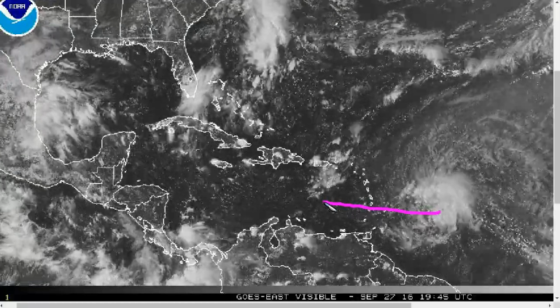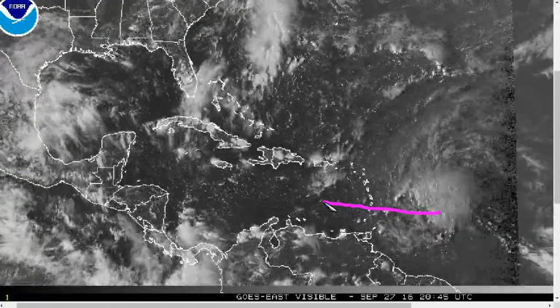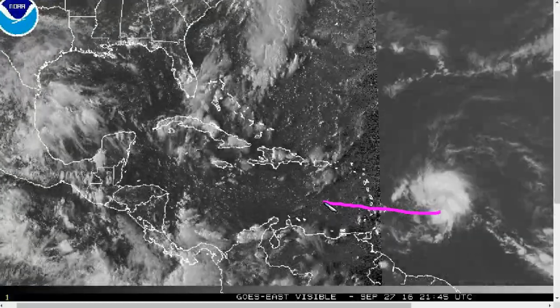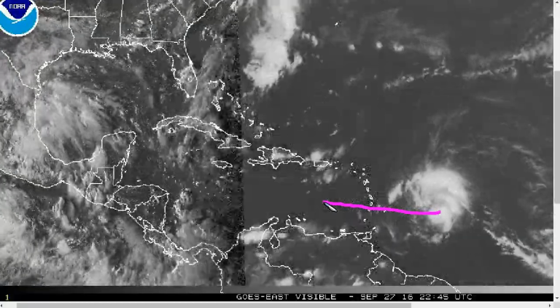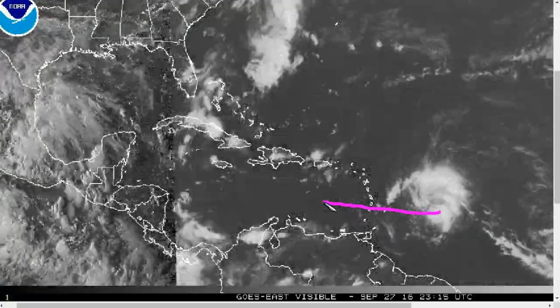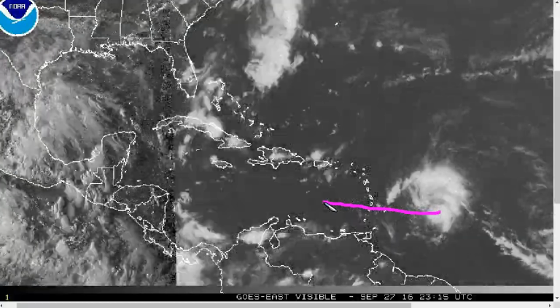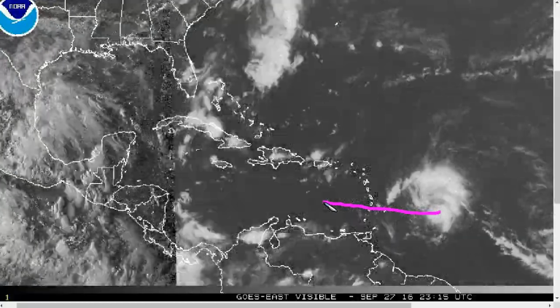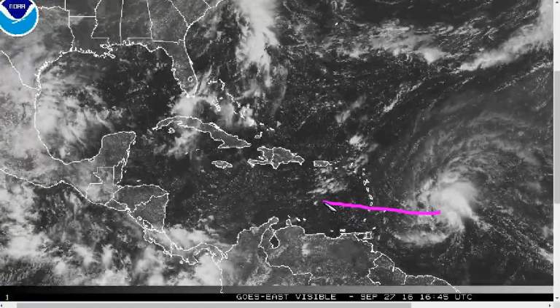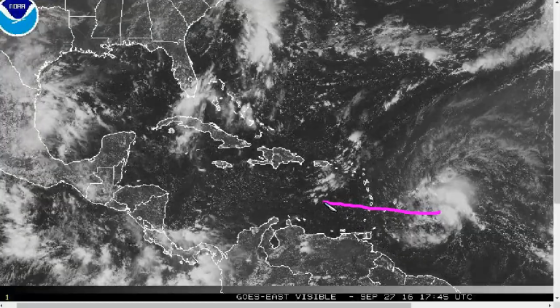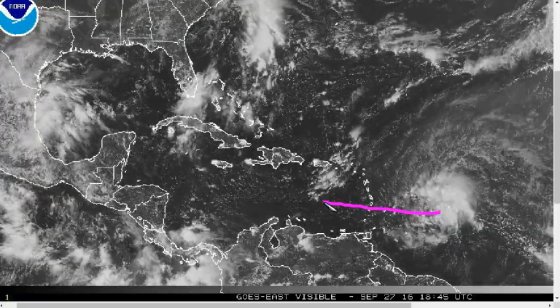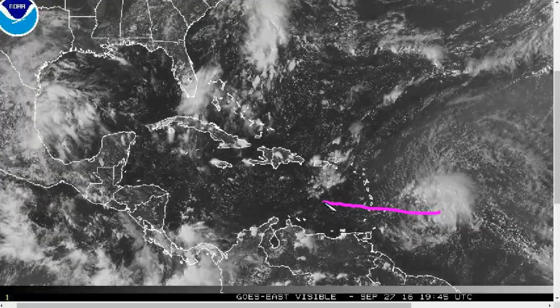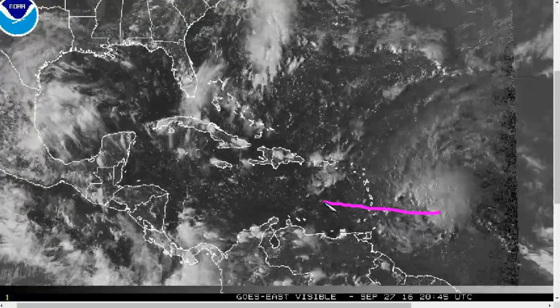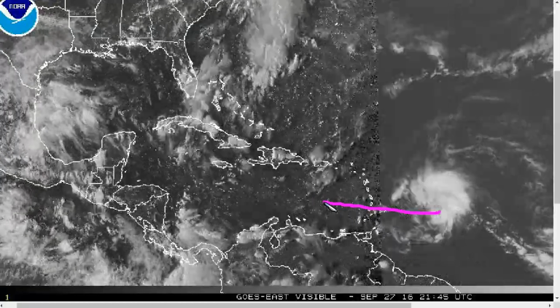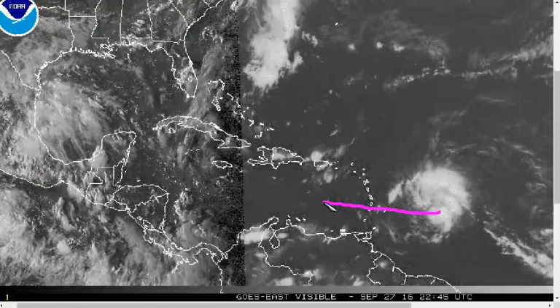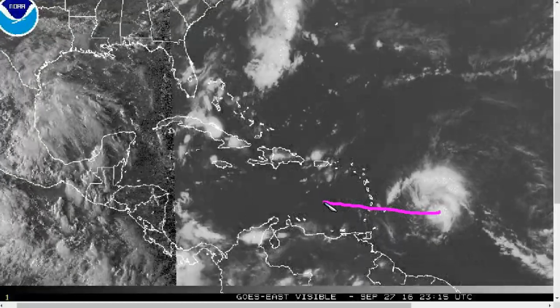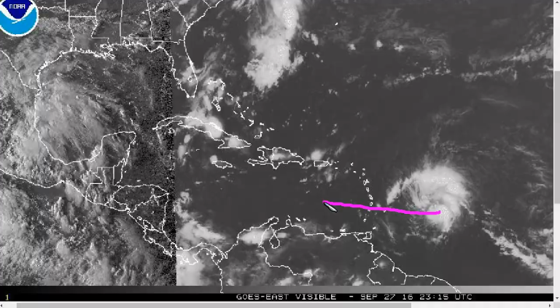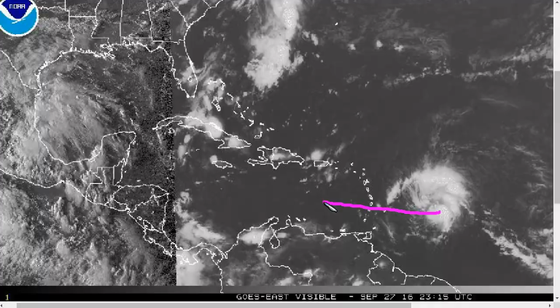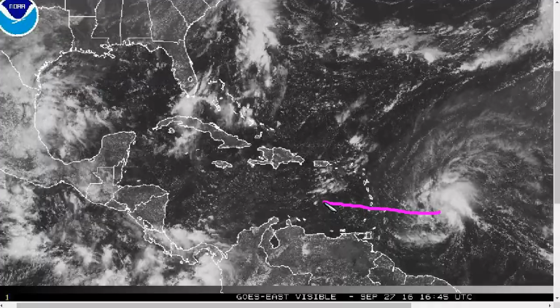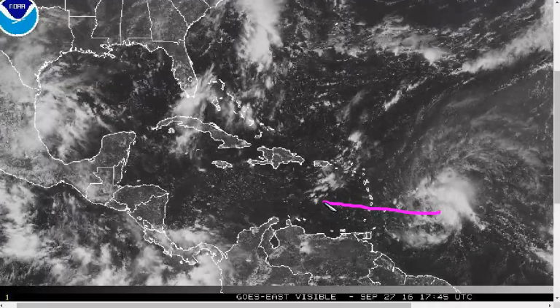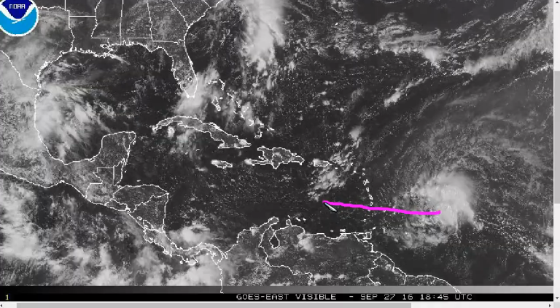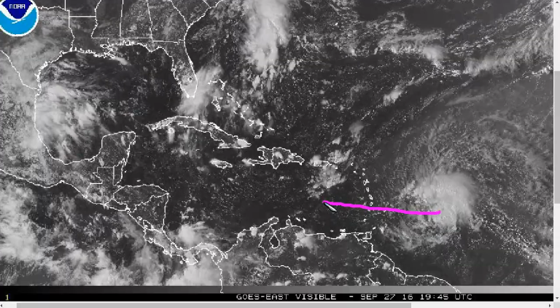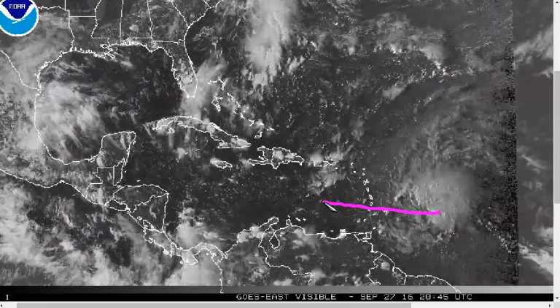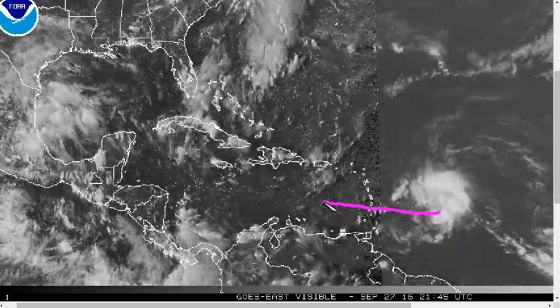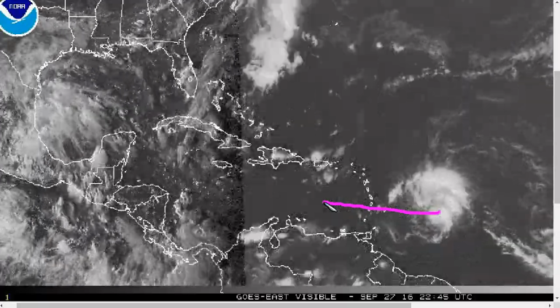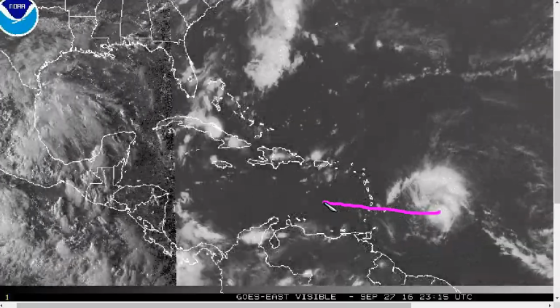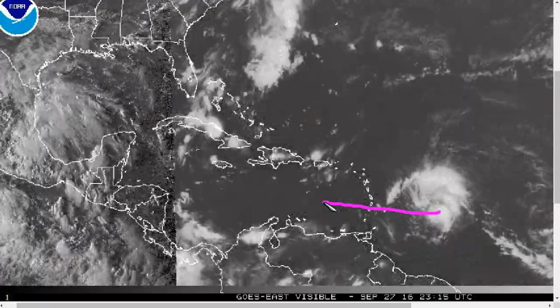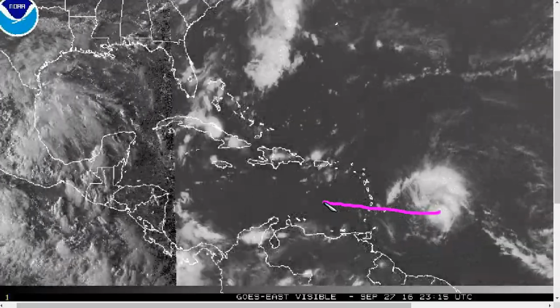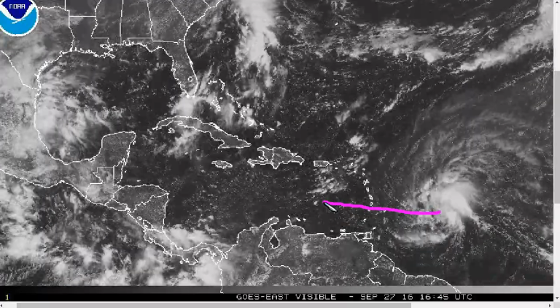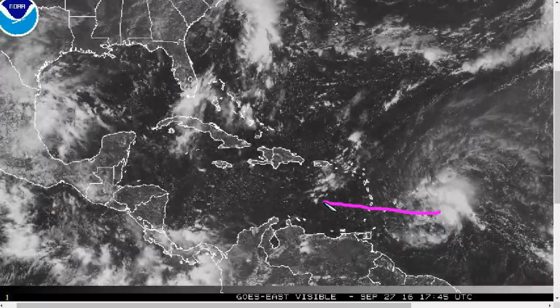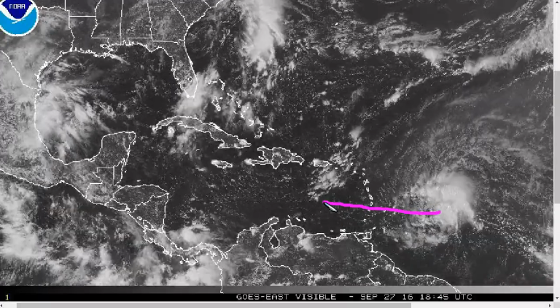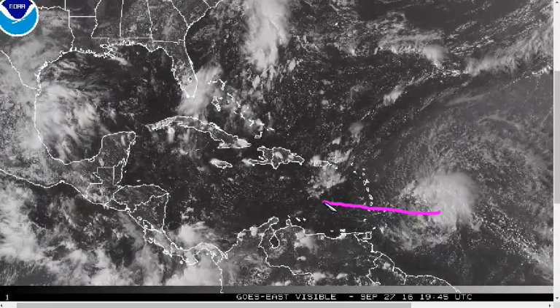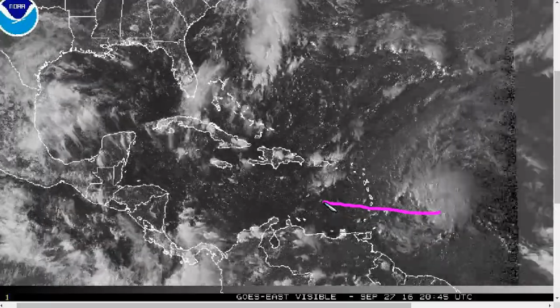Perhaps later on, conditions get even better for development and we could see more rapid strengthening further down the line.